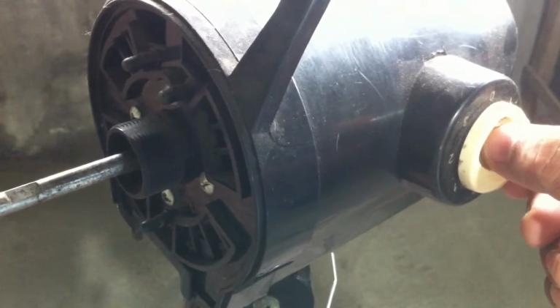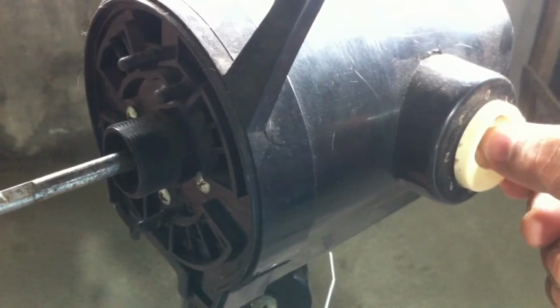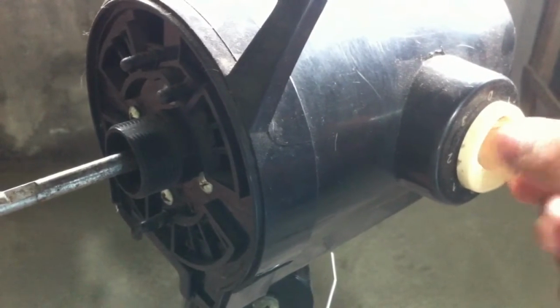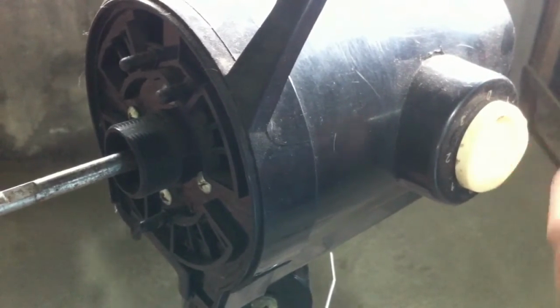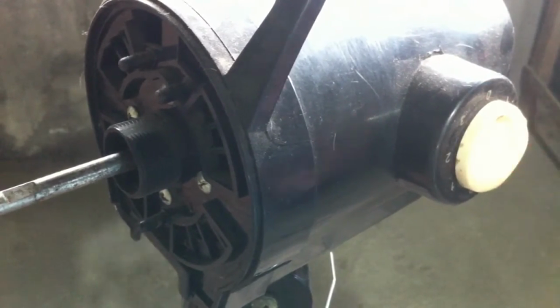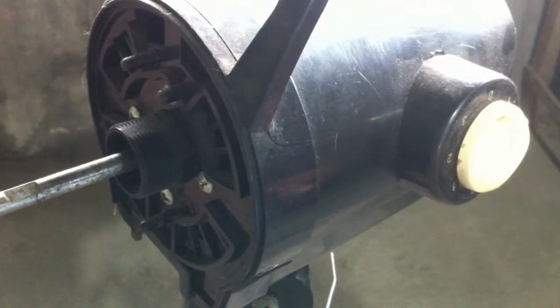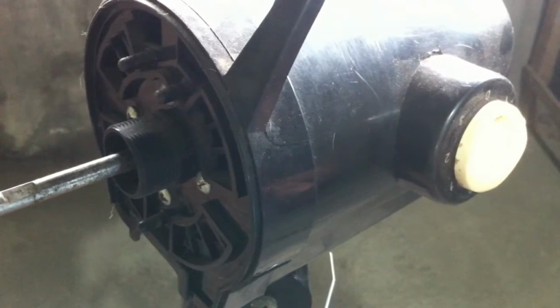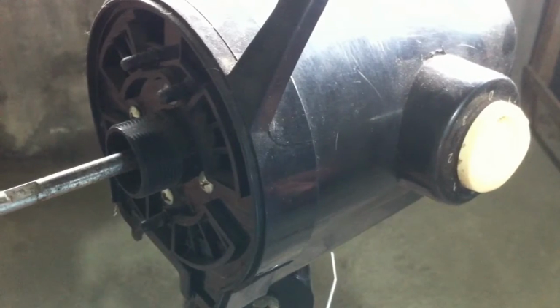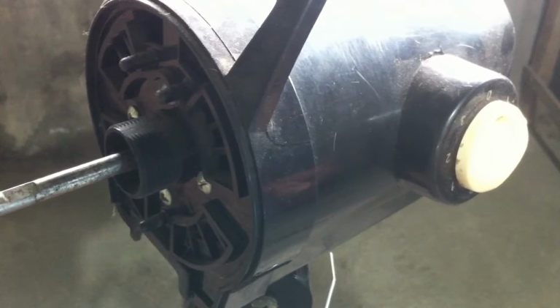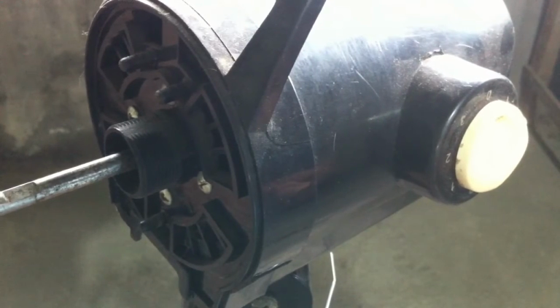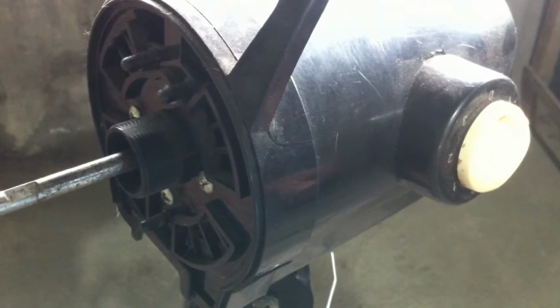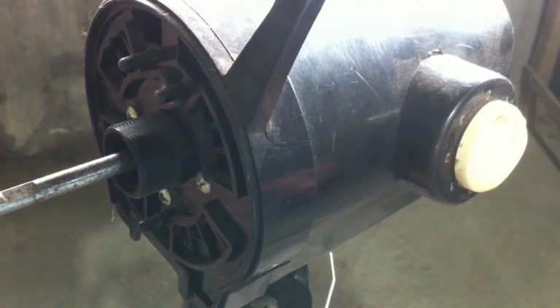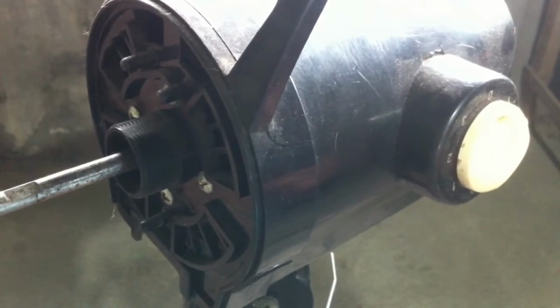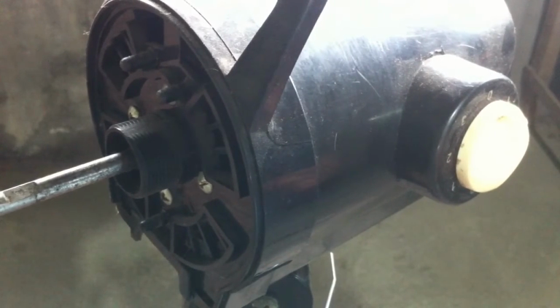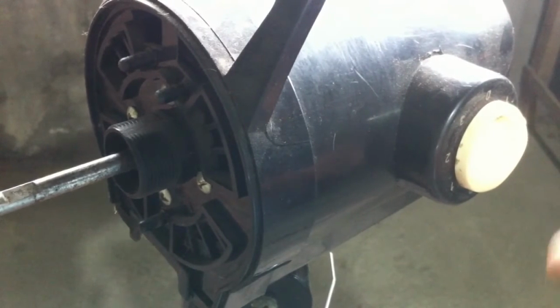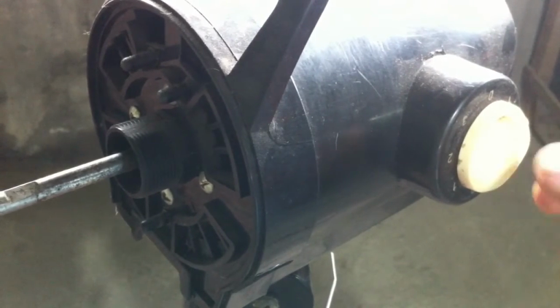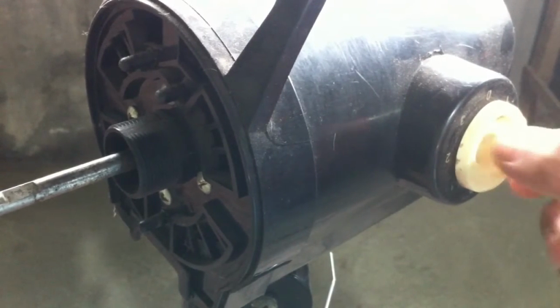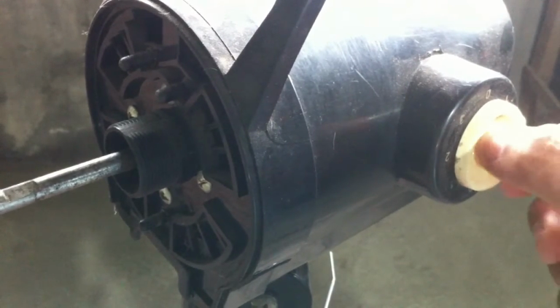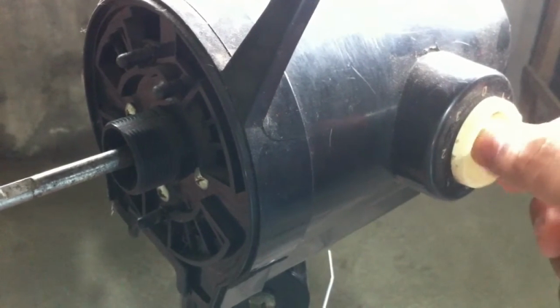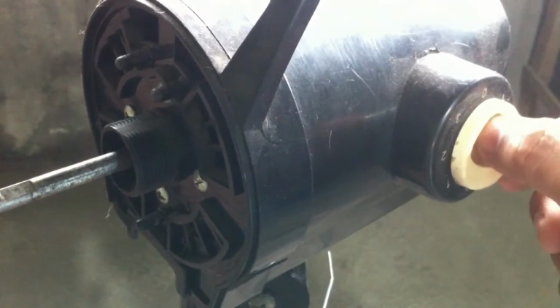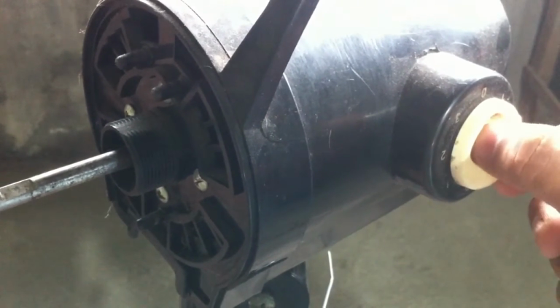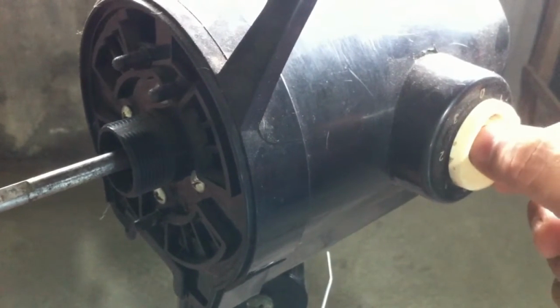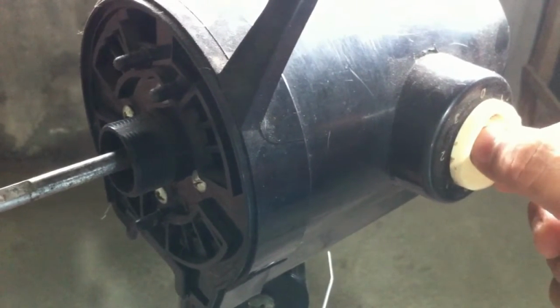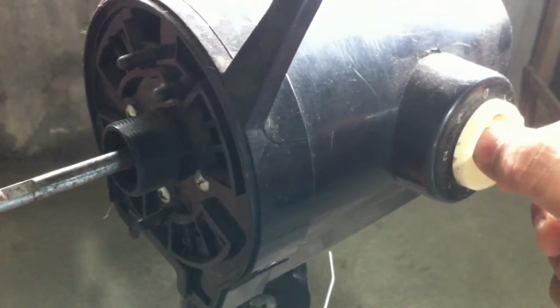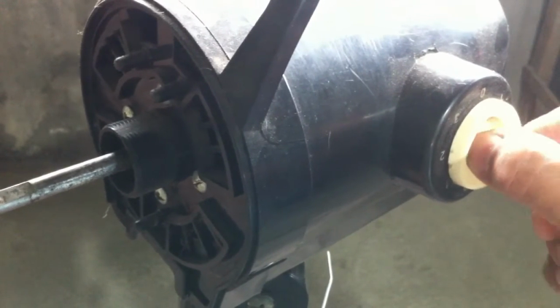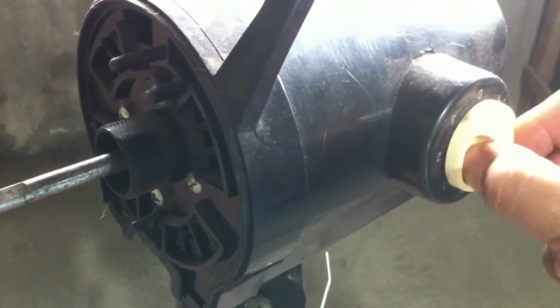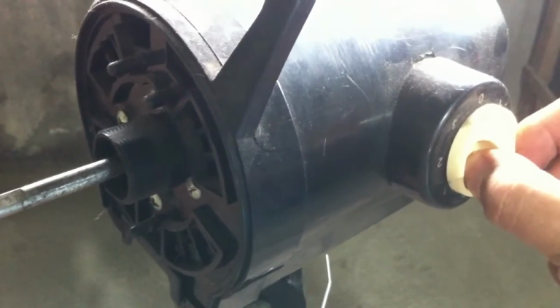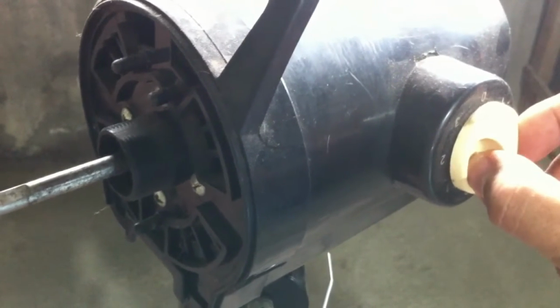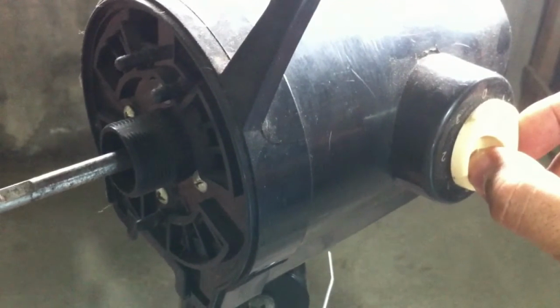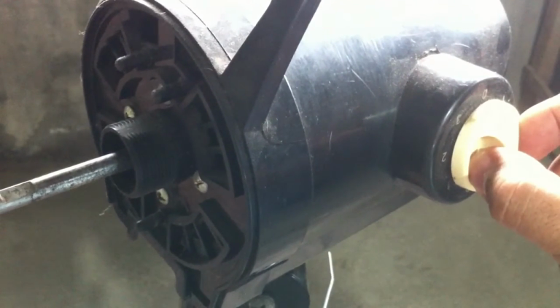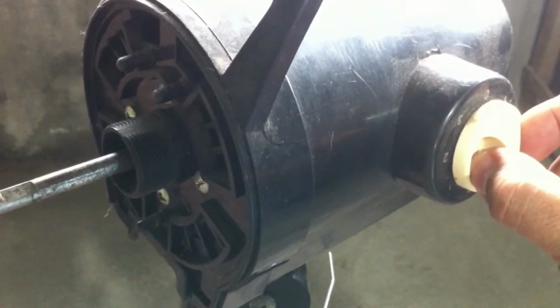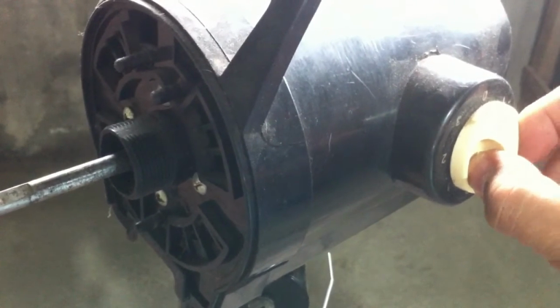I test it again and I hear — I just hear a hum. This confirms the motor is running but not driving the fan.